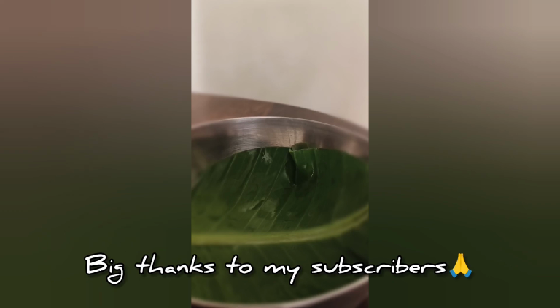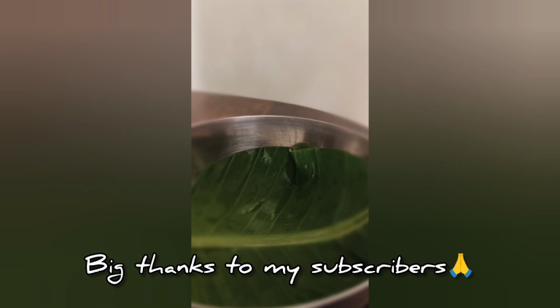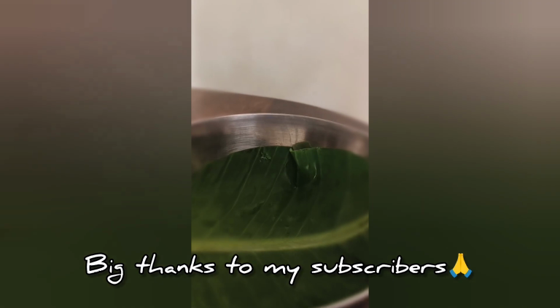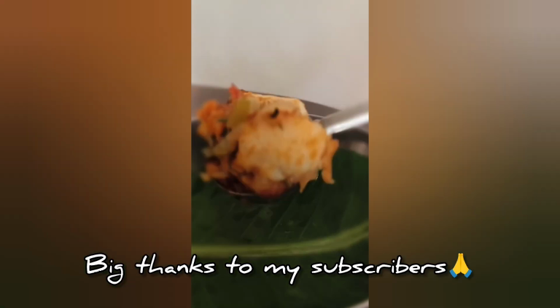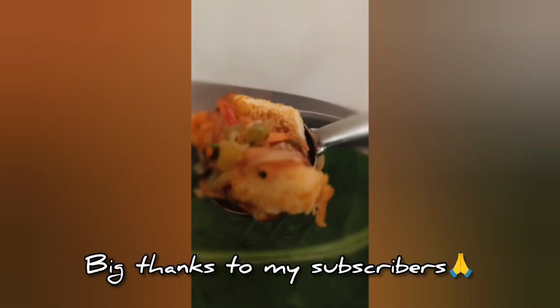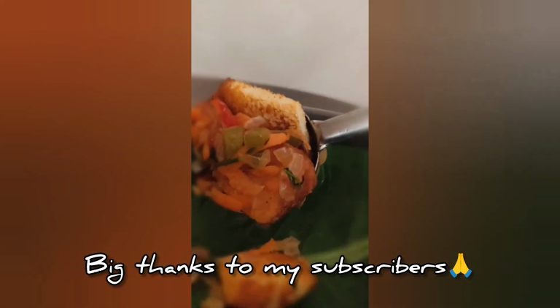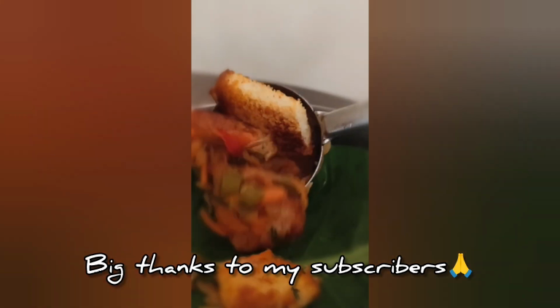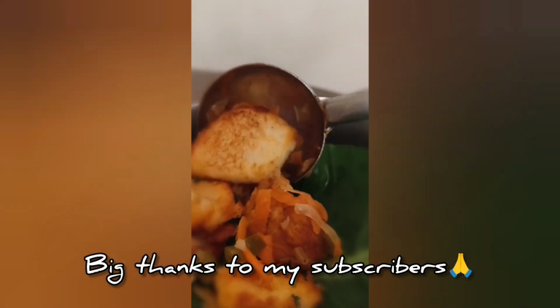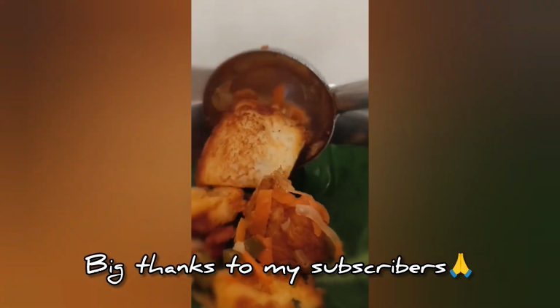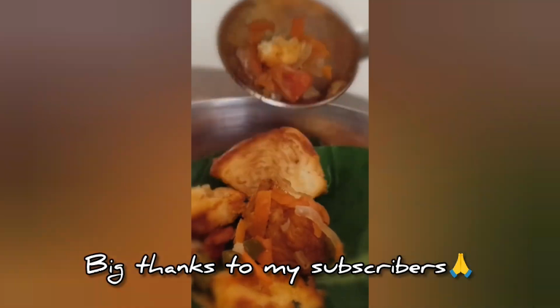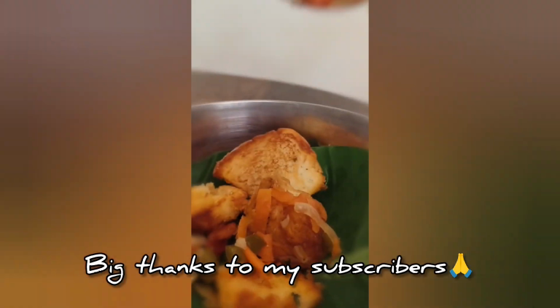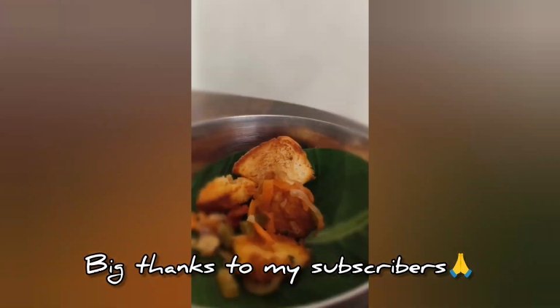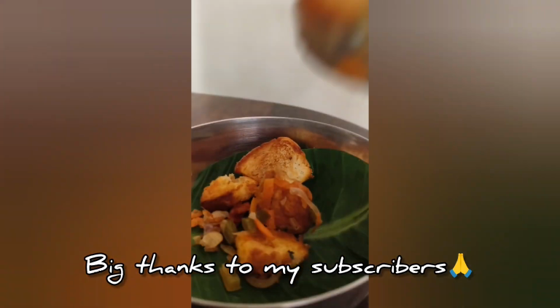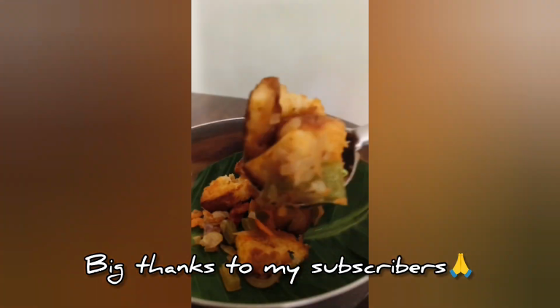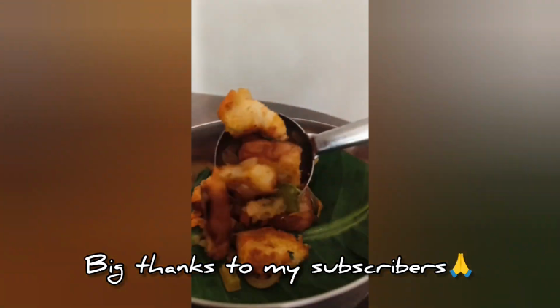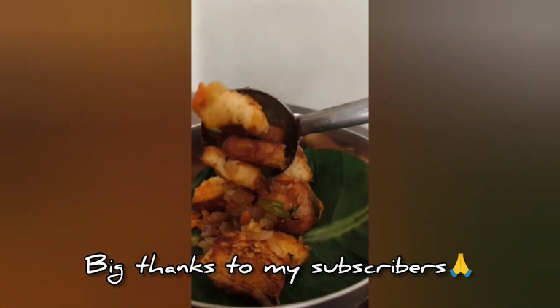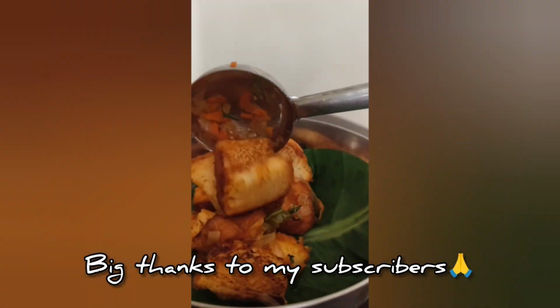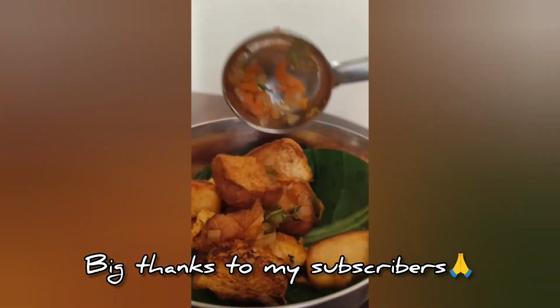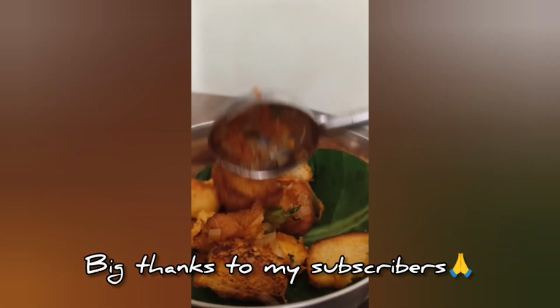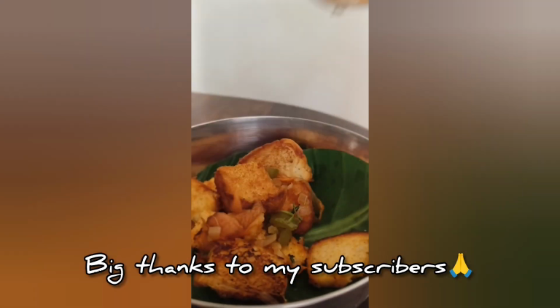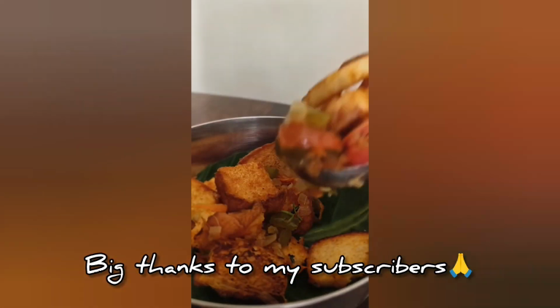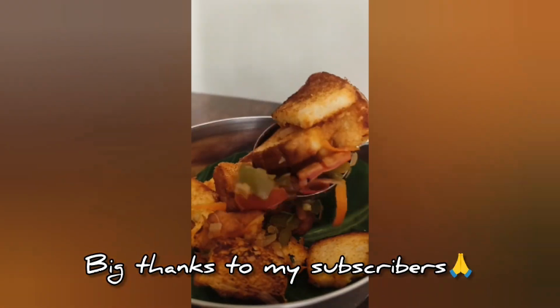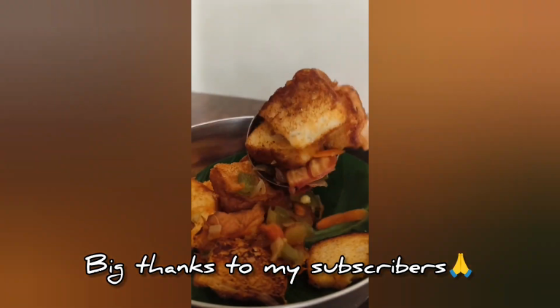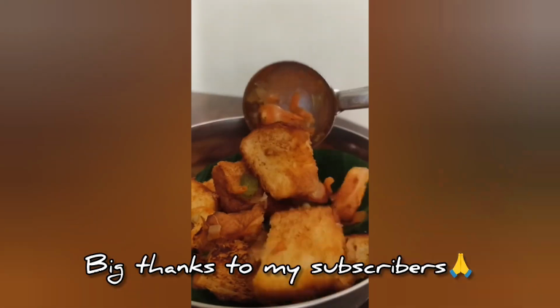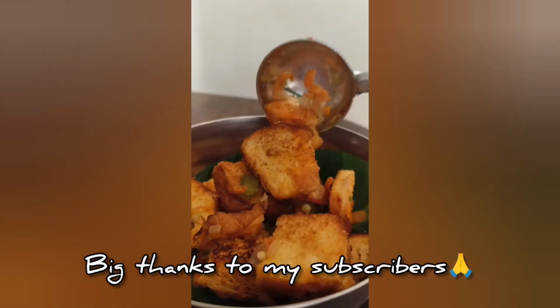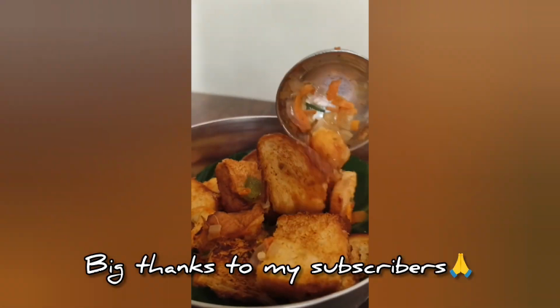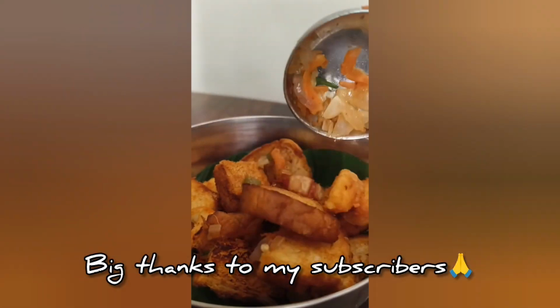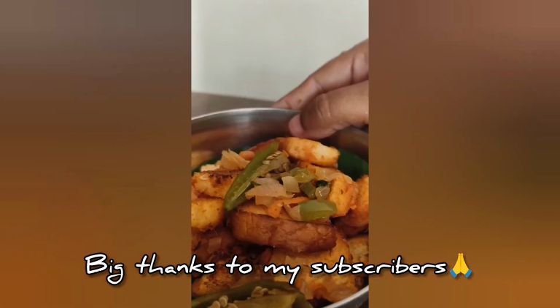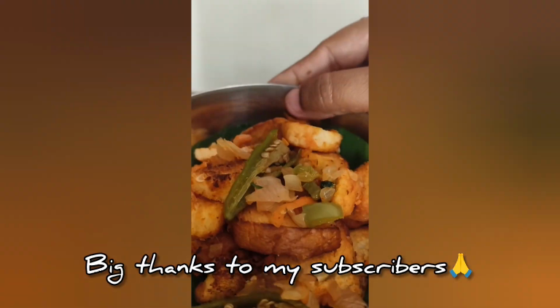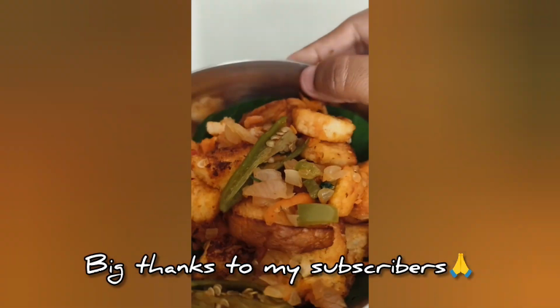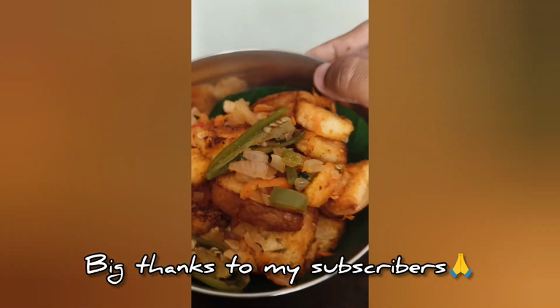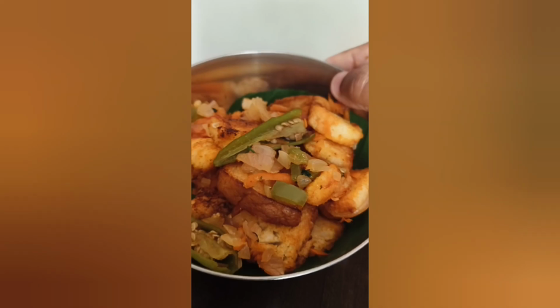Thank you very much for subscribing to our channel. I am making chili bread.